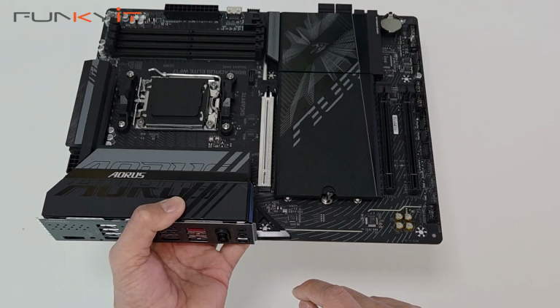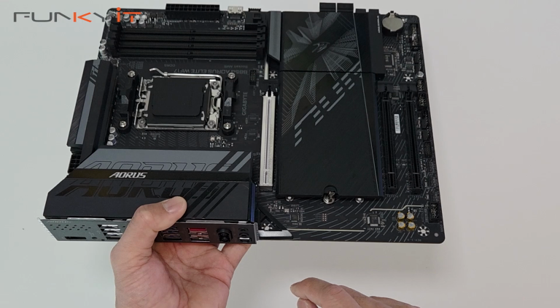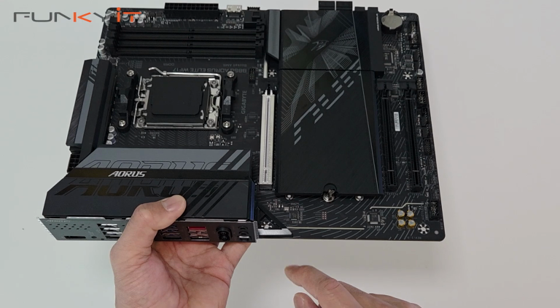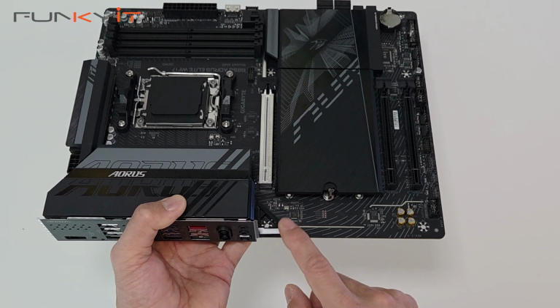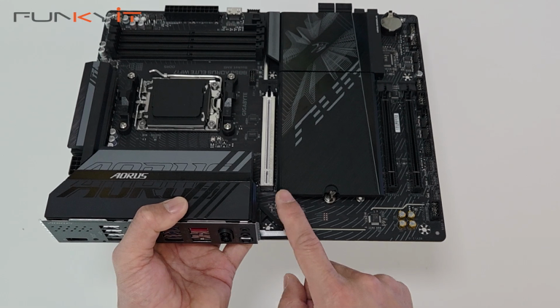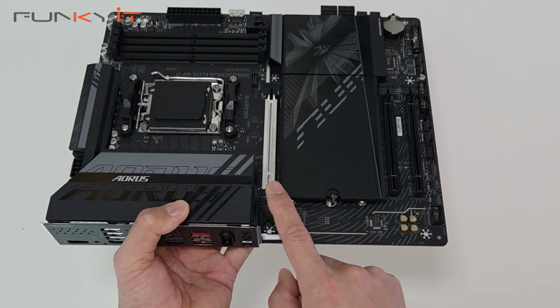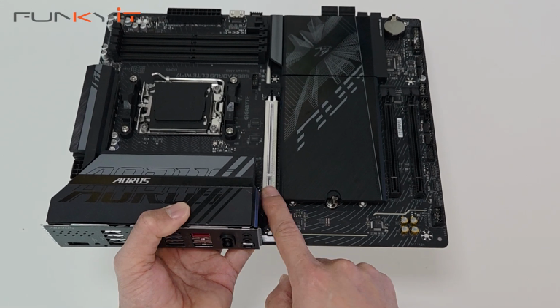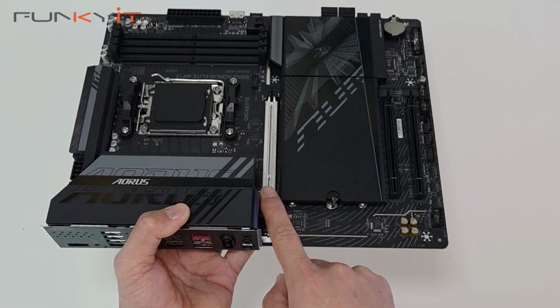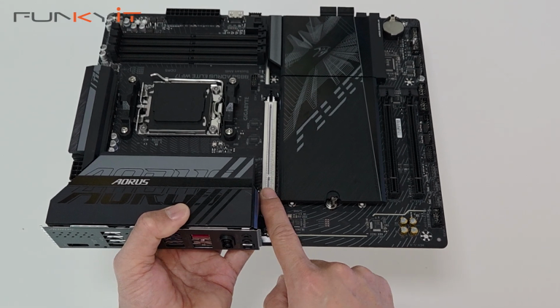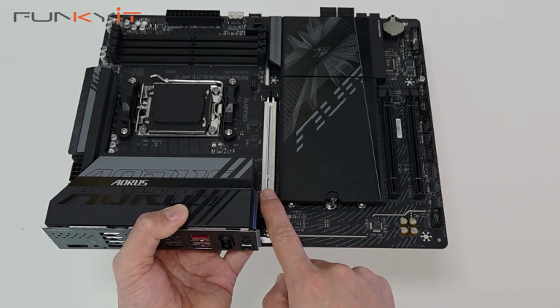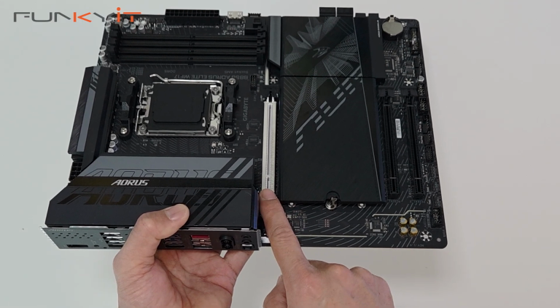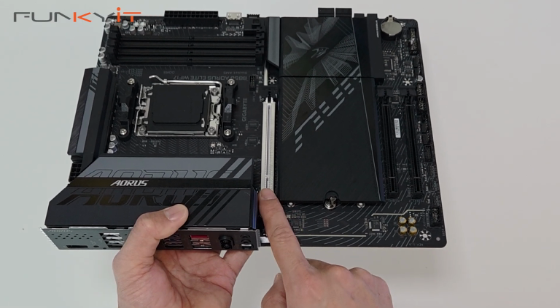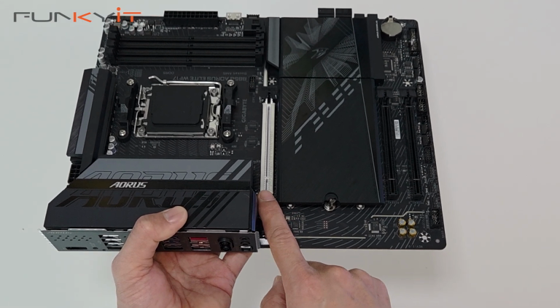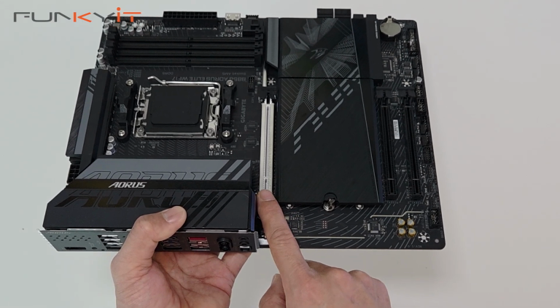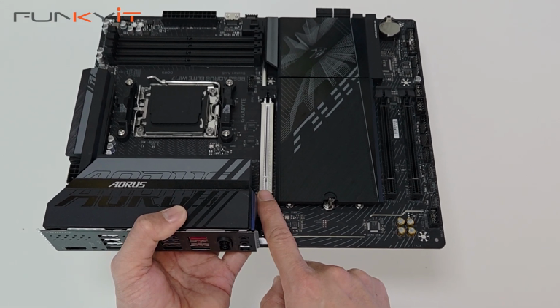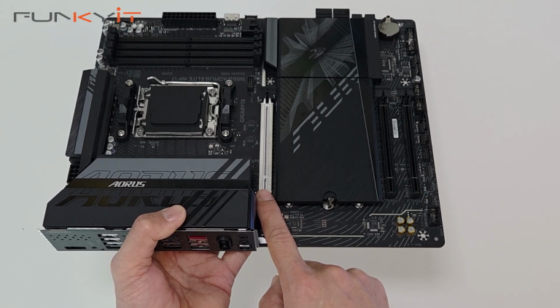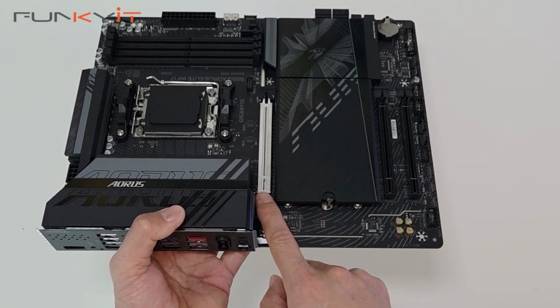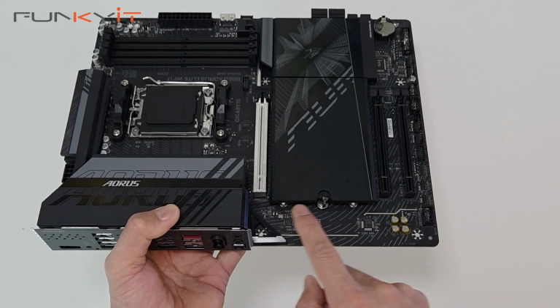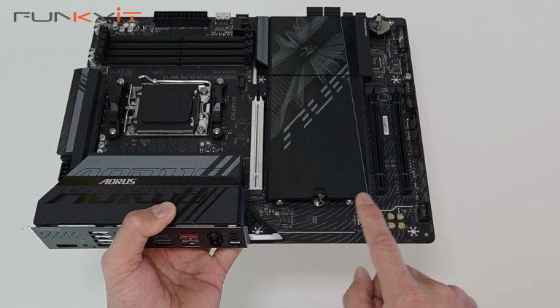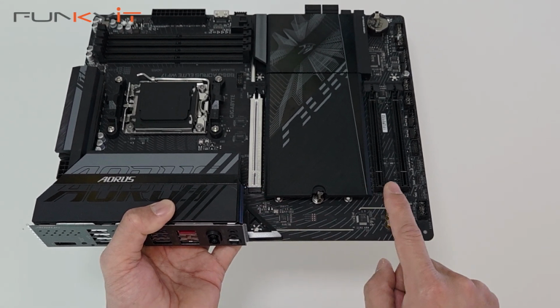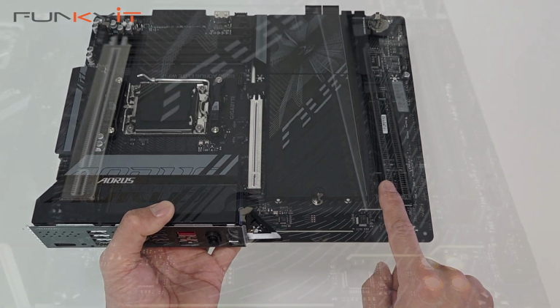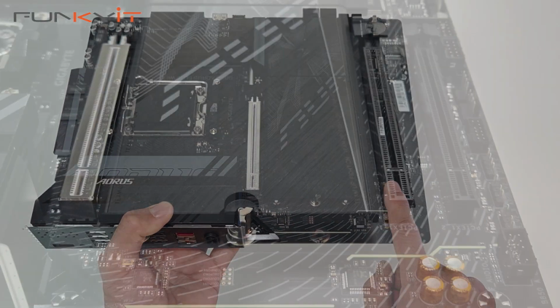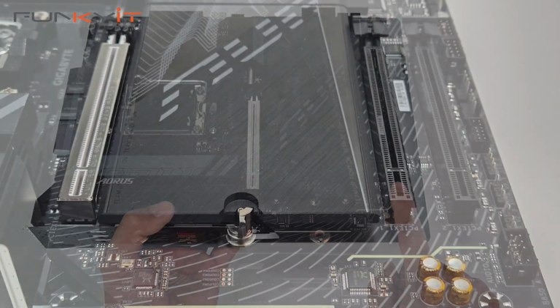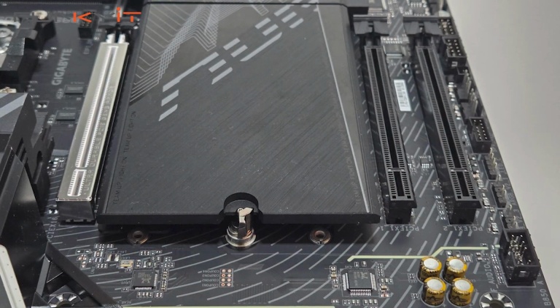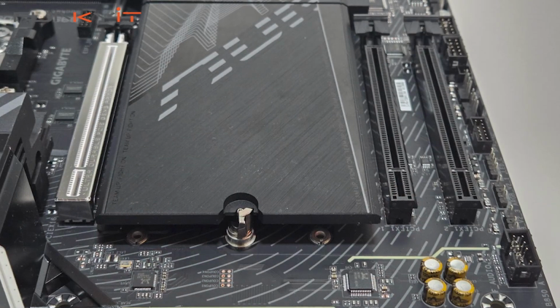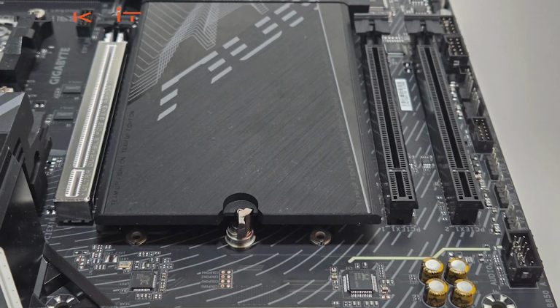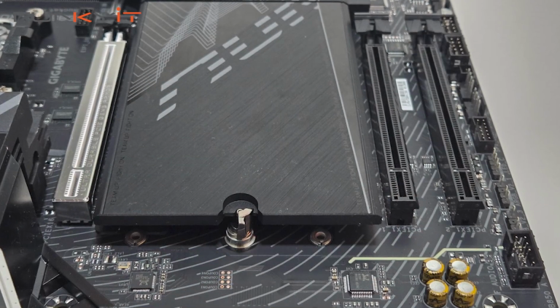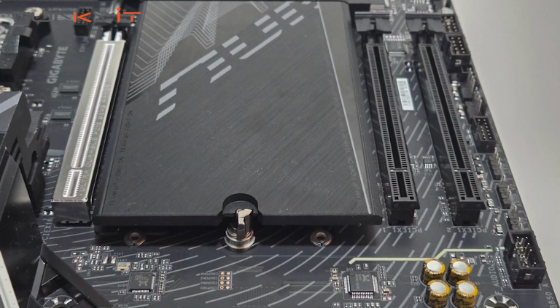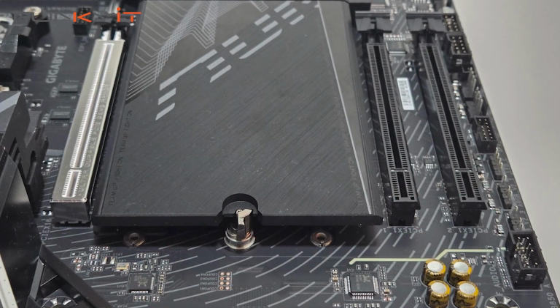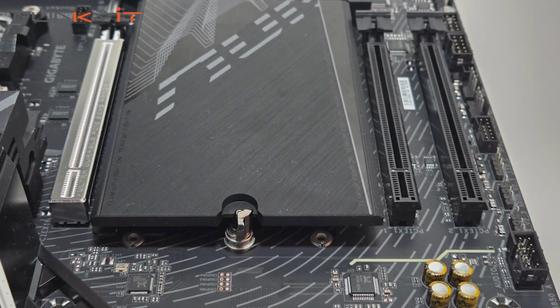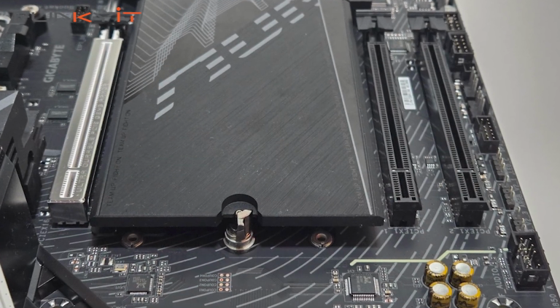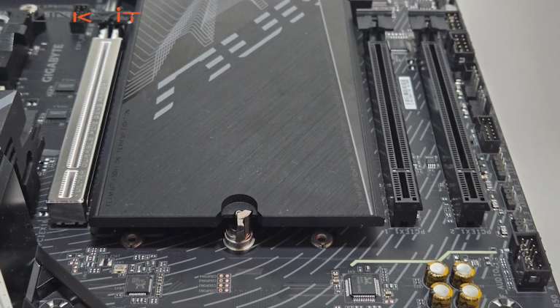For expansion slots we have one PCIe 5x16 slot and two PCIe 3x16 slots.